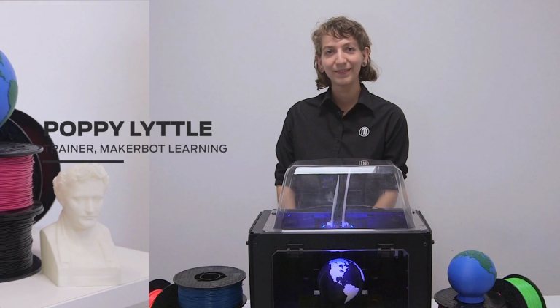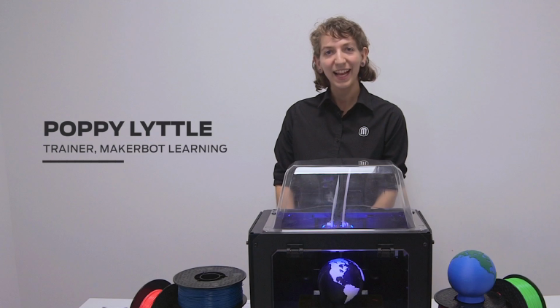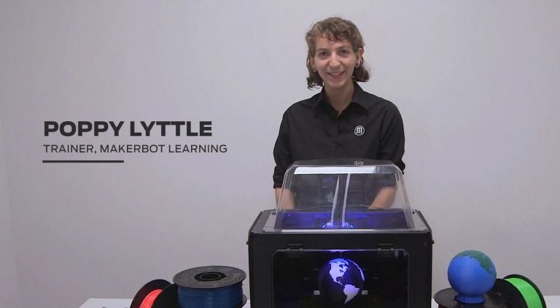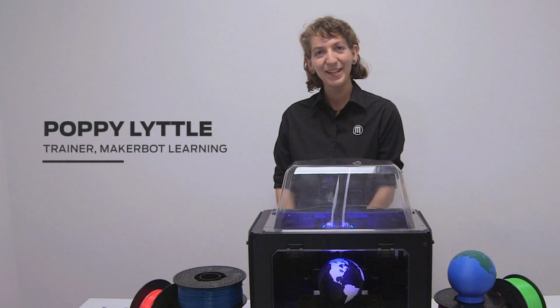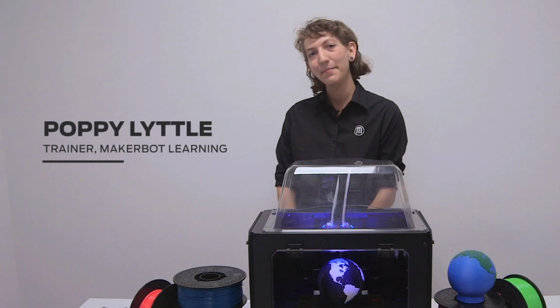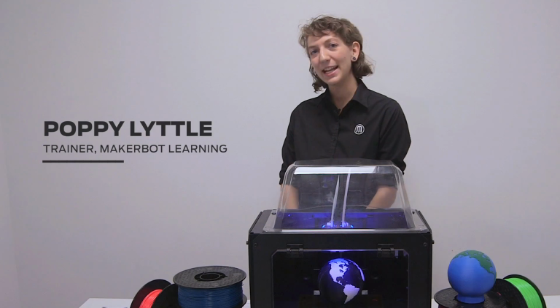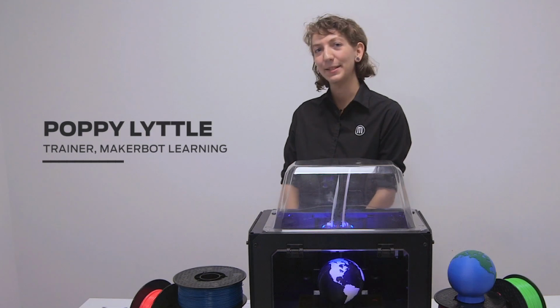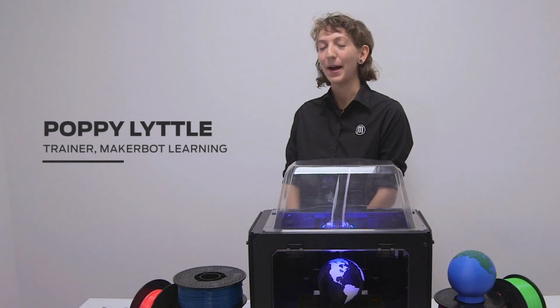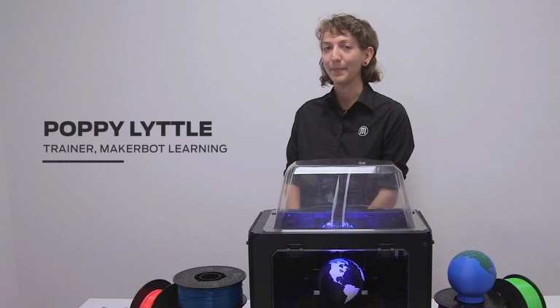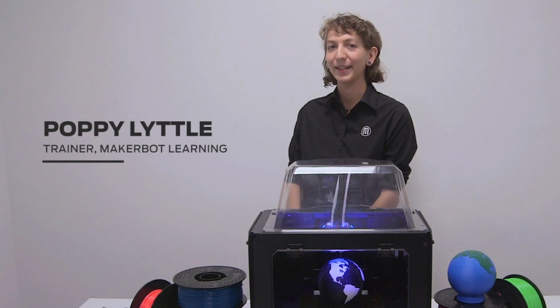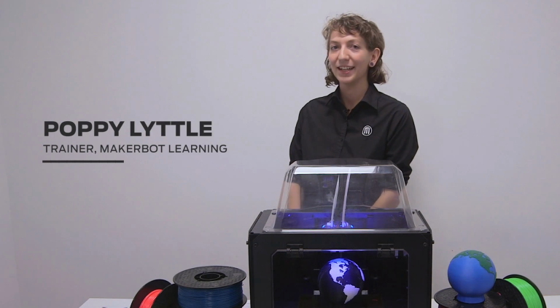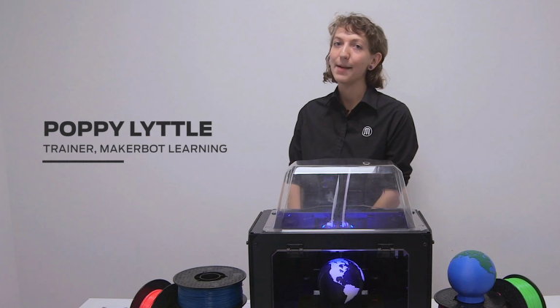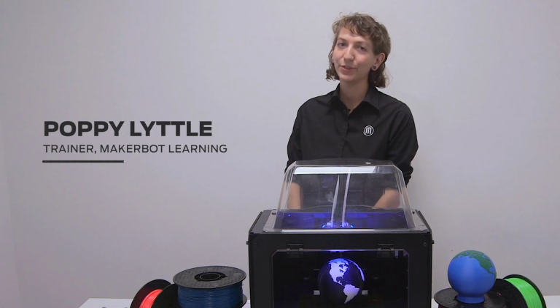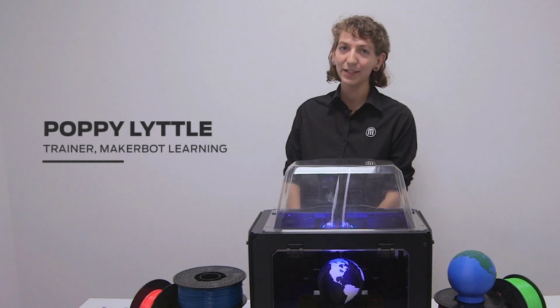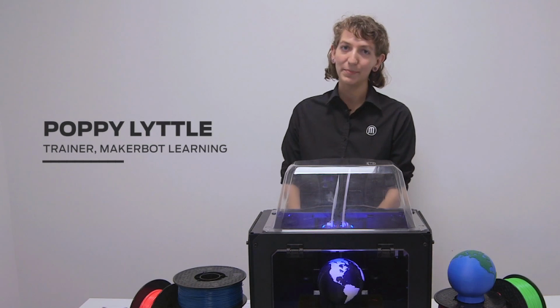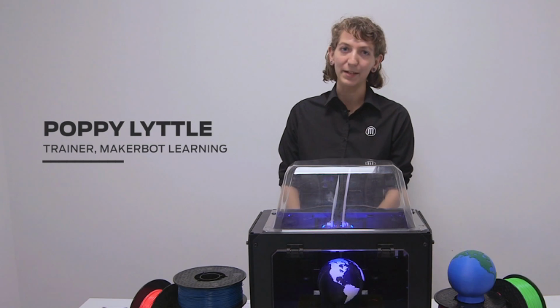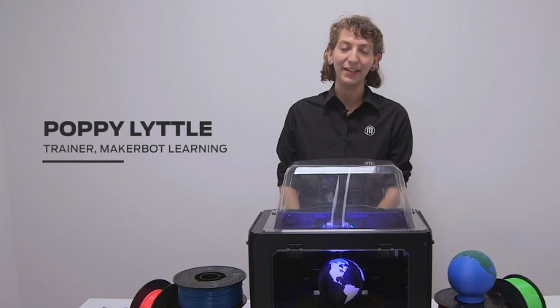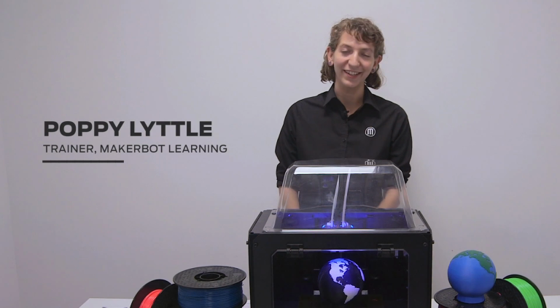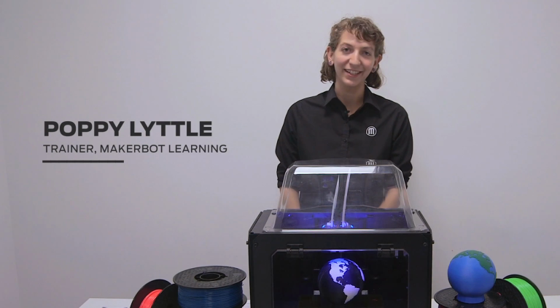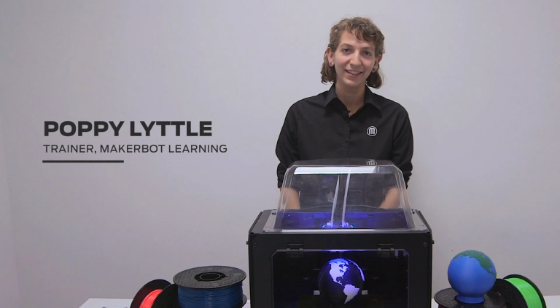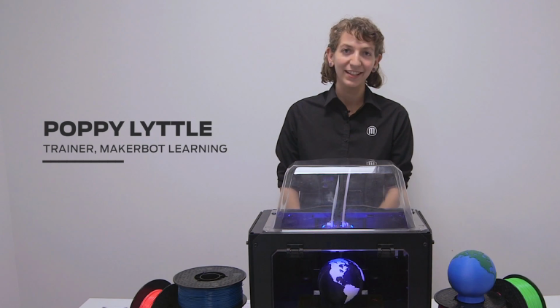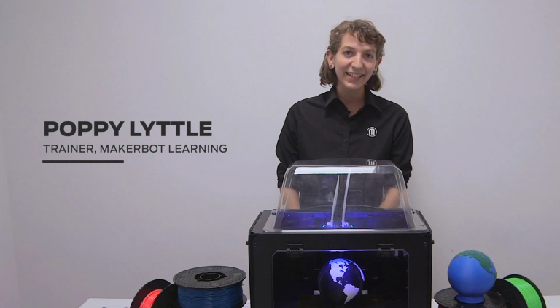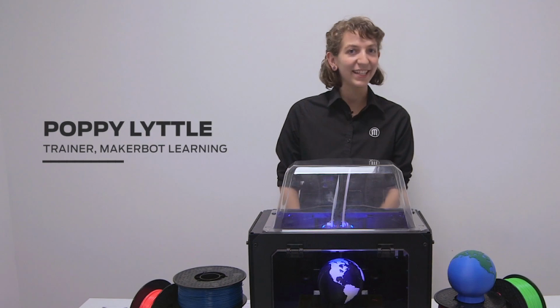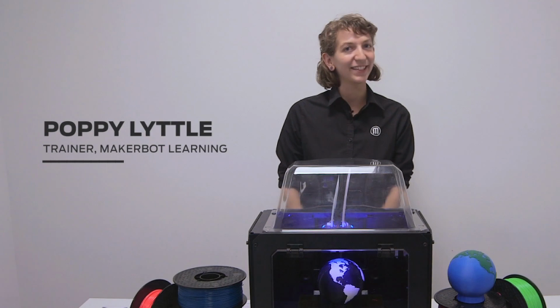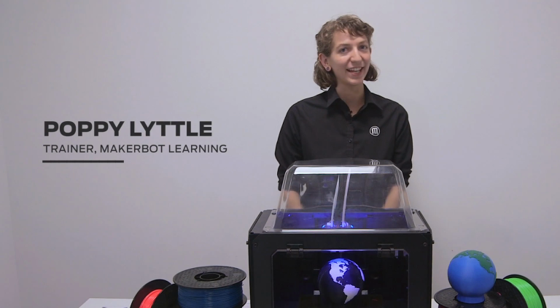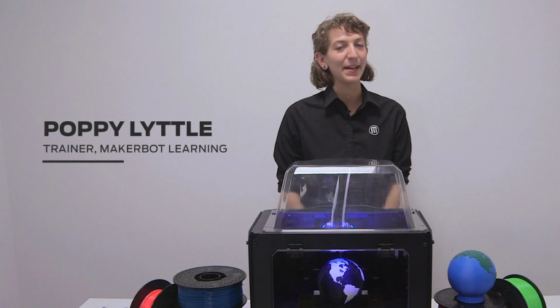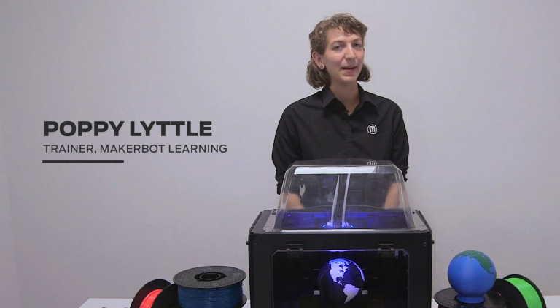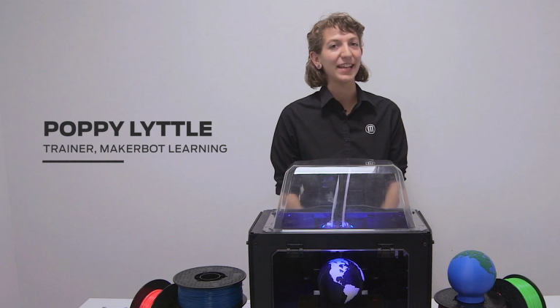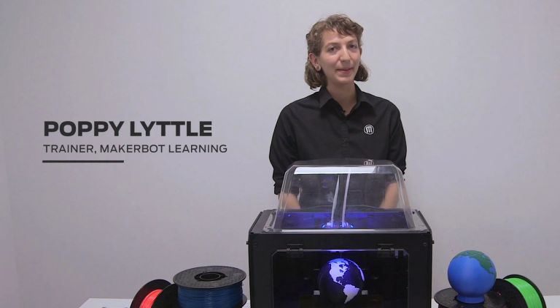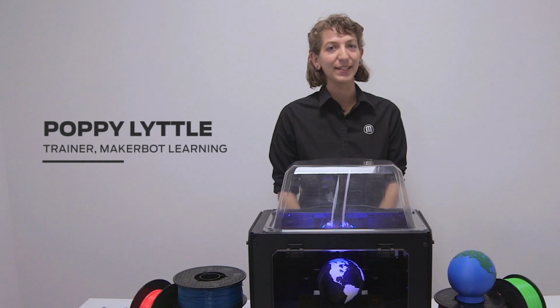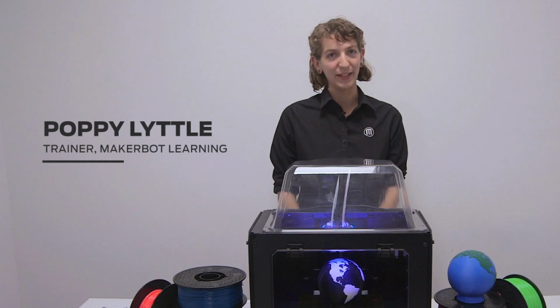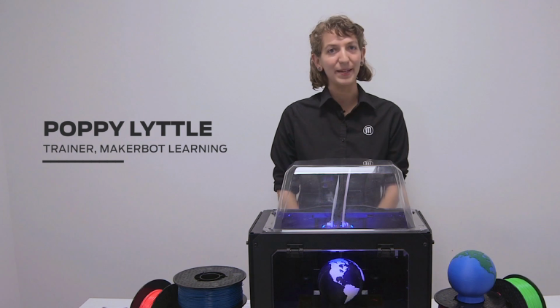Hello, my name is Poppy. I'm a trainer with MakerBot Learning. Let's take a look at MakerBot's ABS filament.